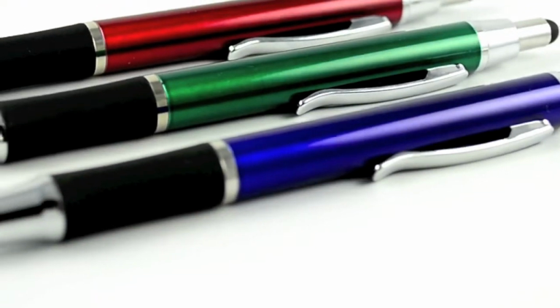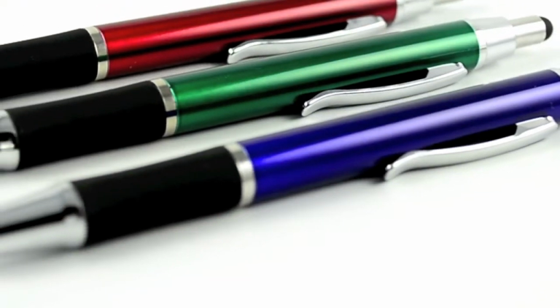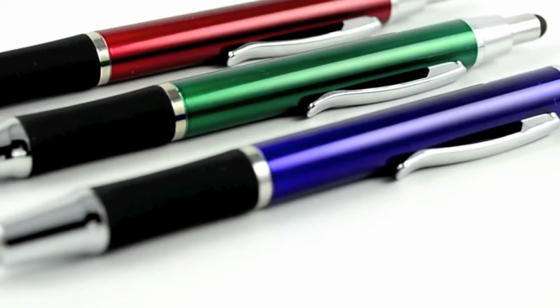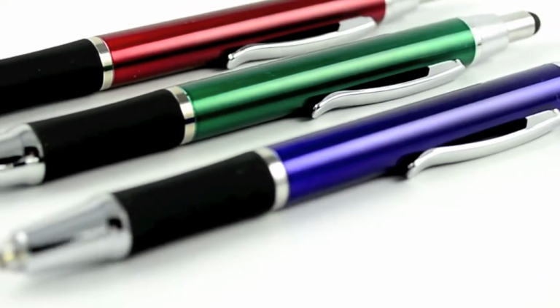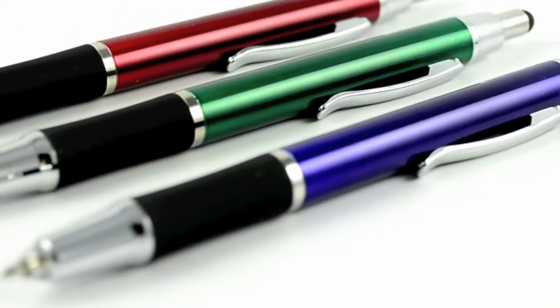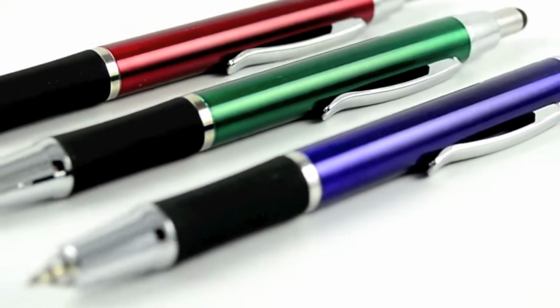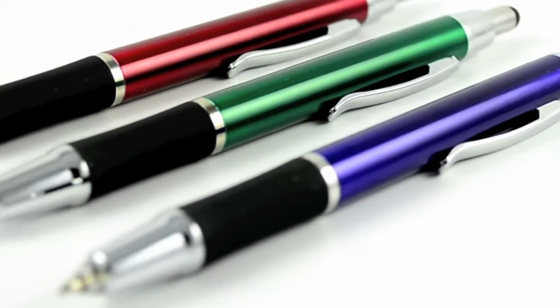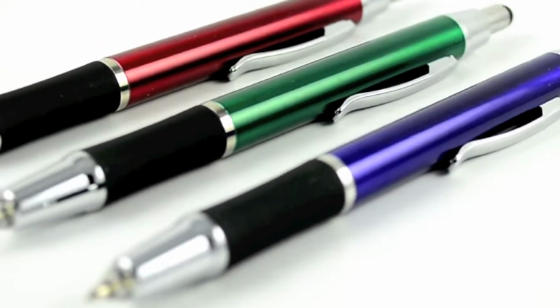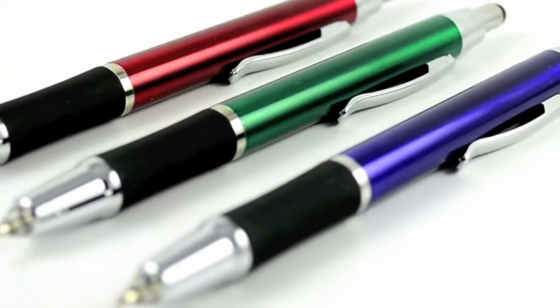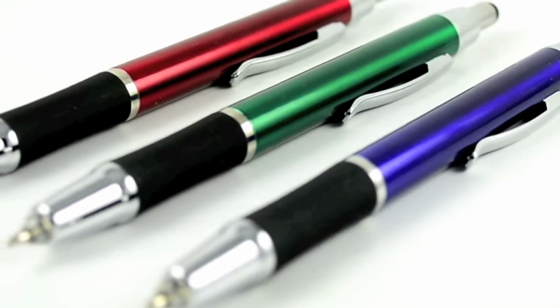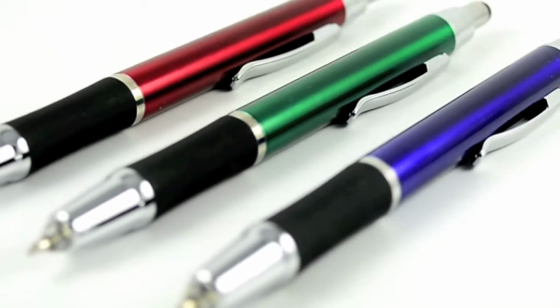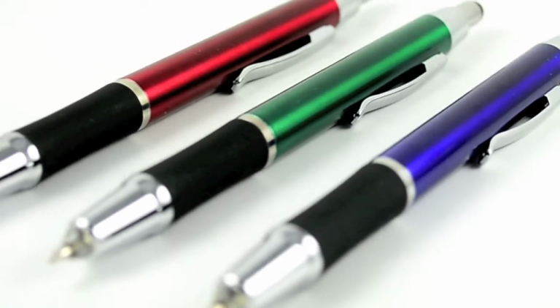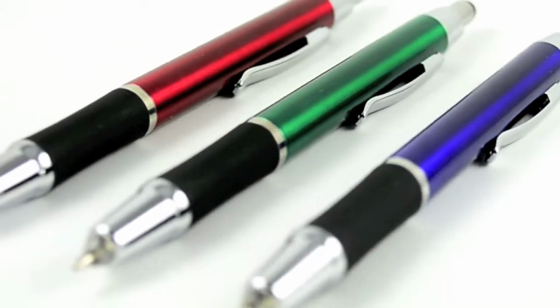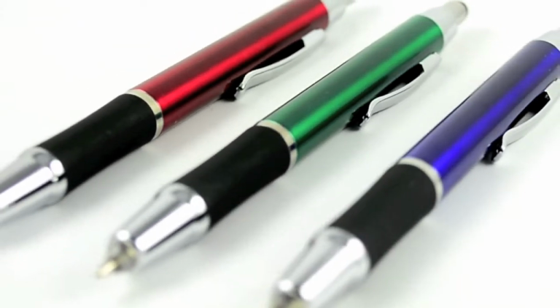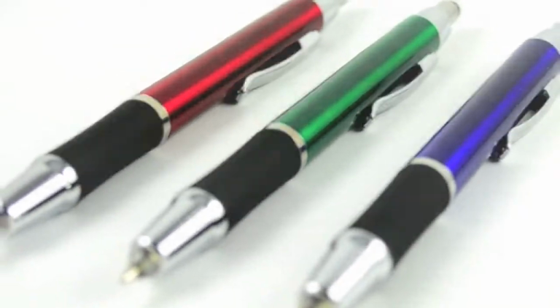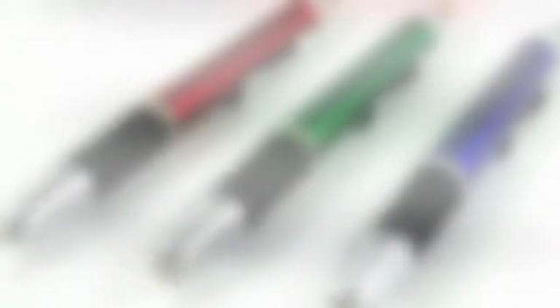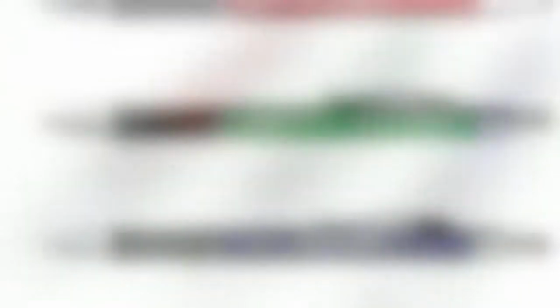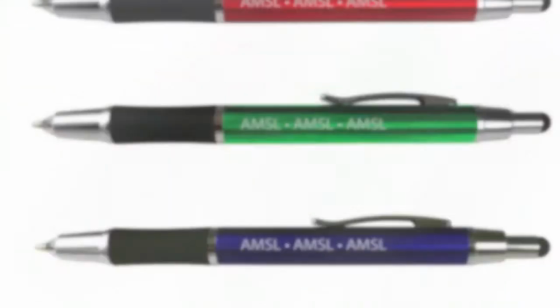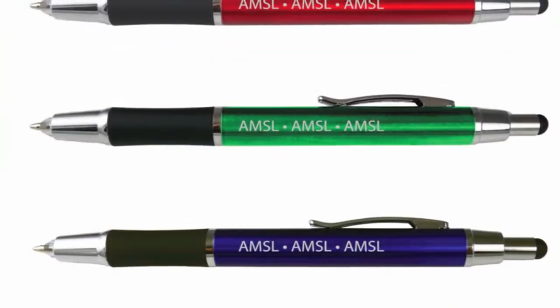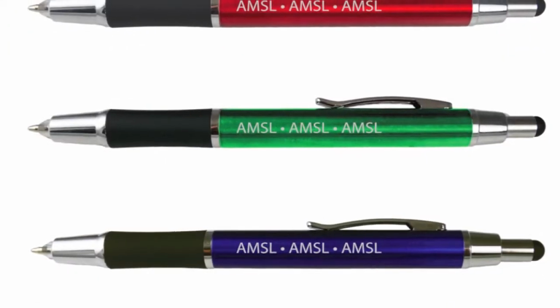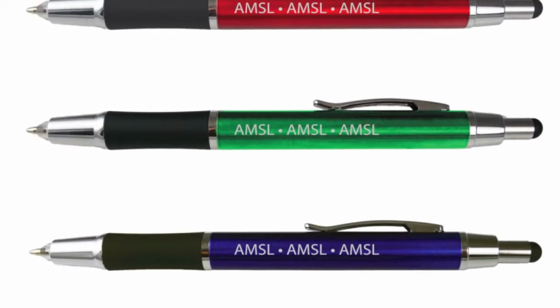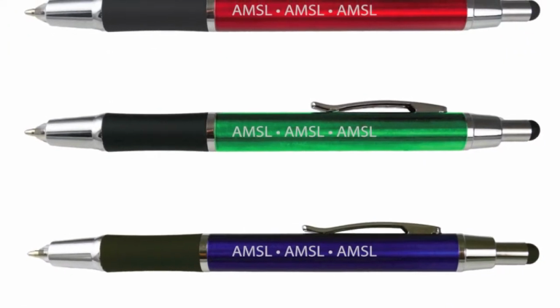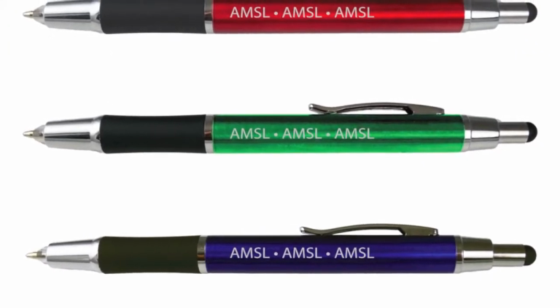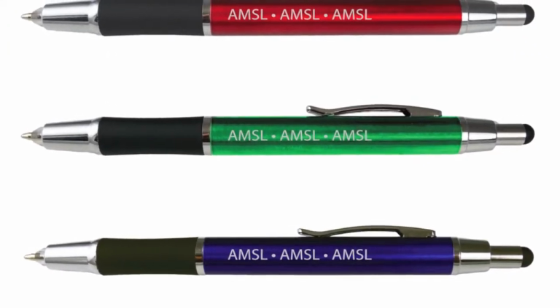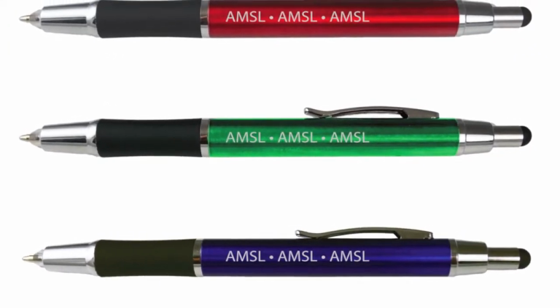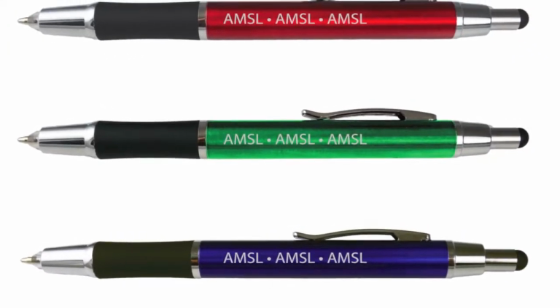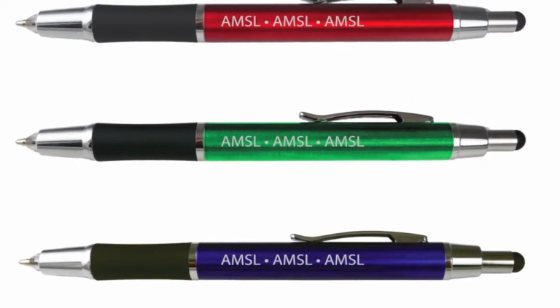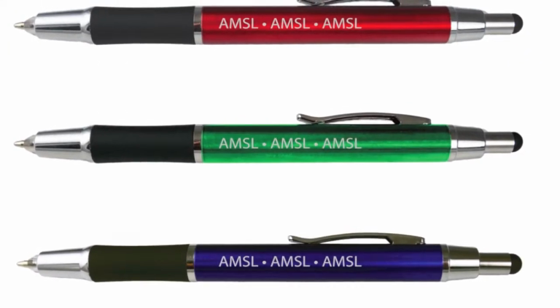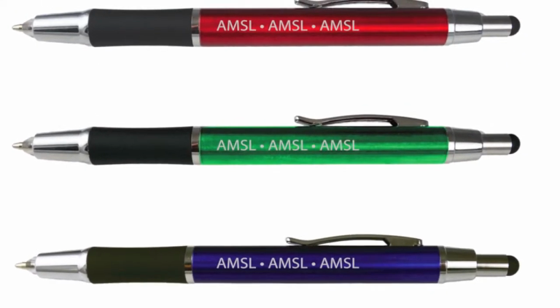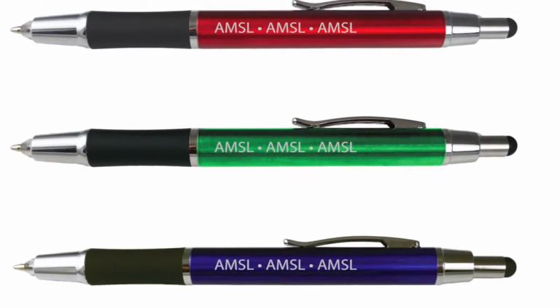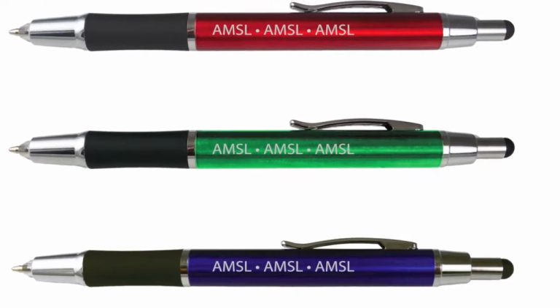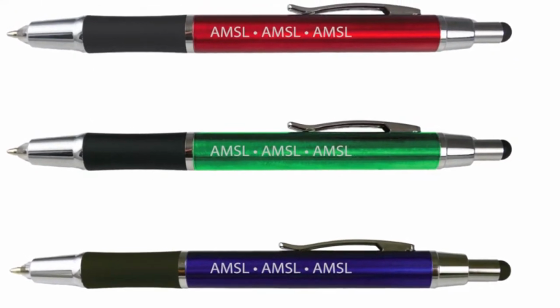The pen comes in assorted red, blue and green aluminum with silver accents, and we laser engrave your company information on the side of the barrel.